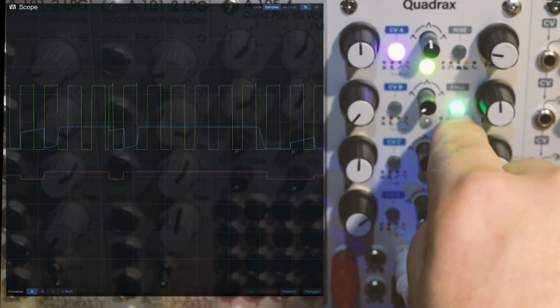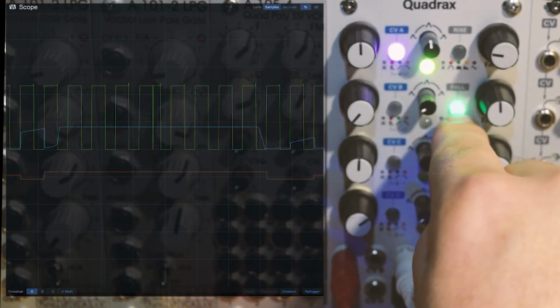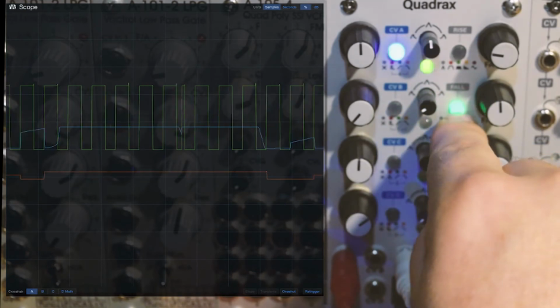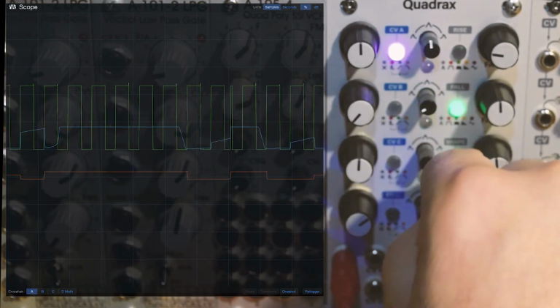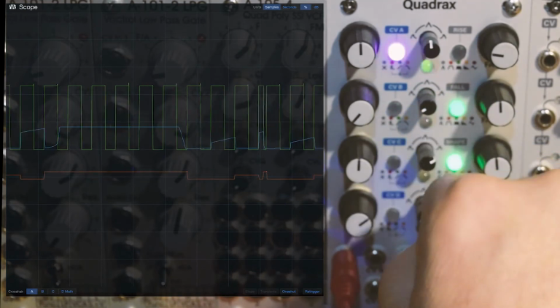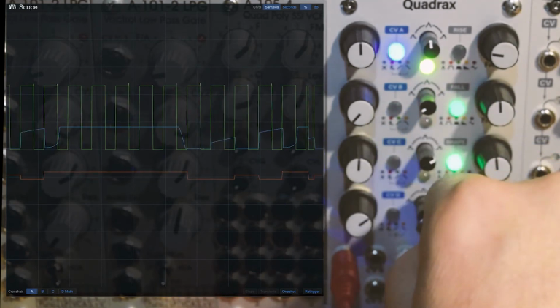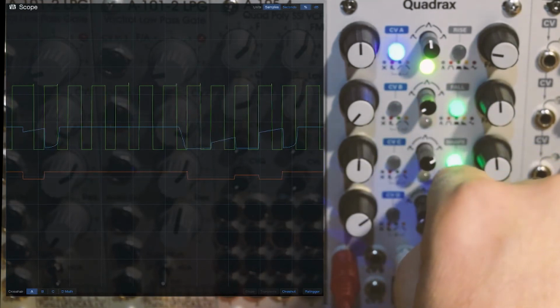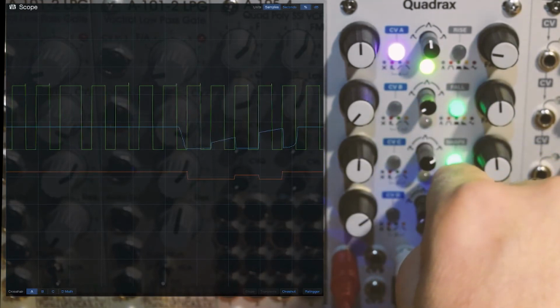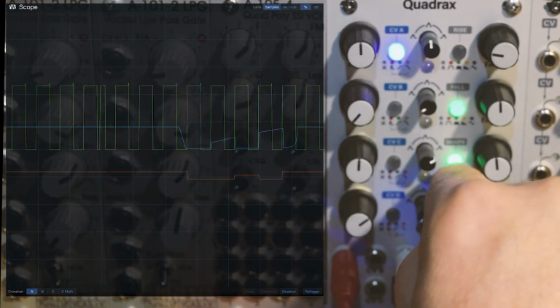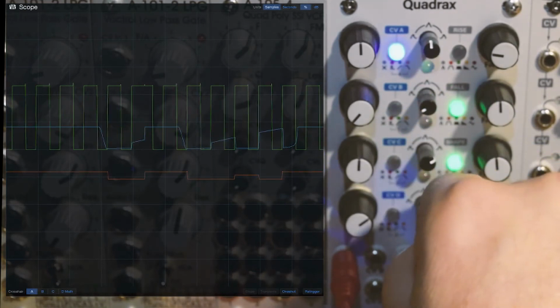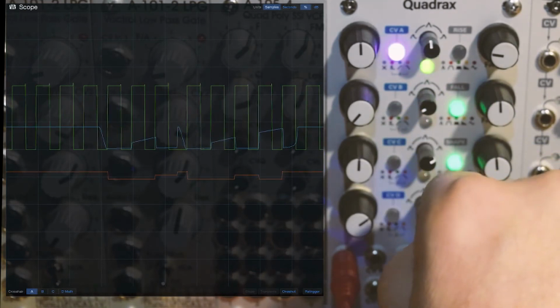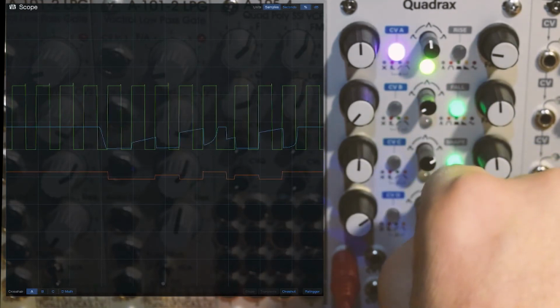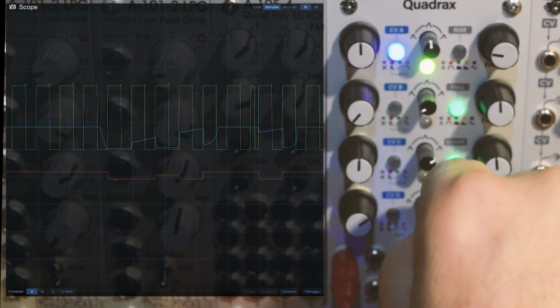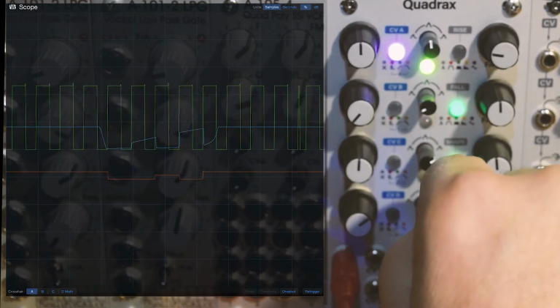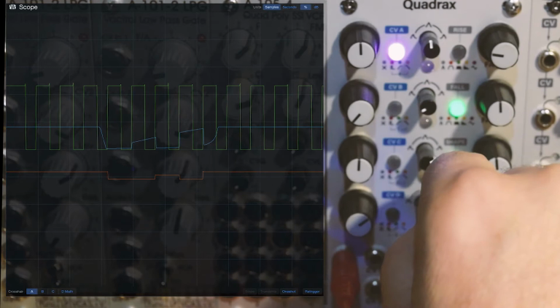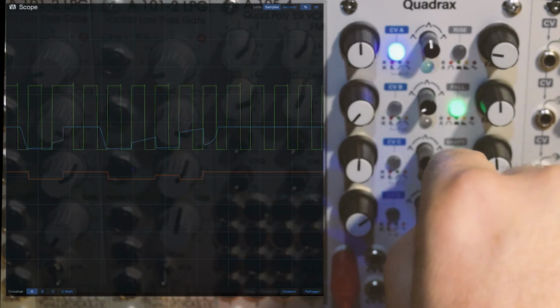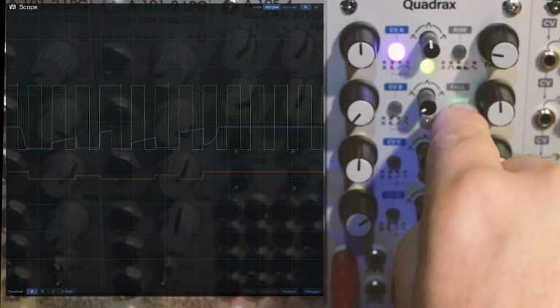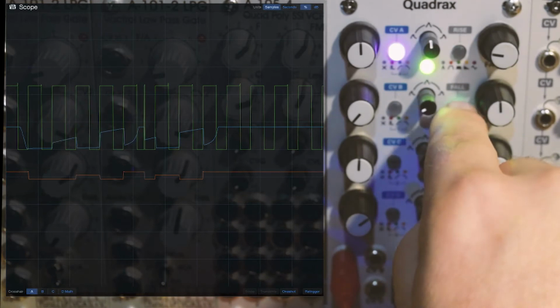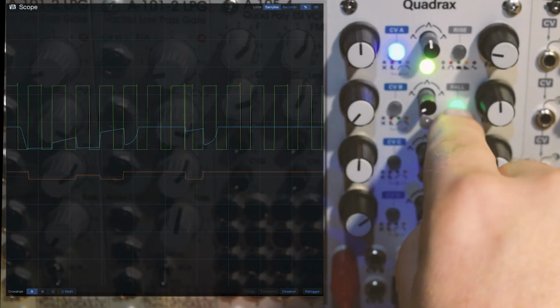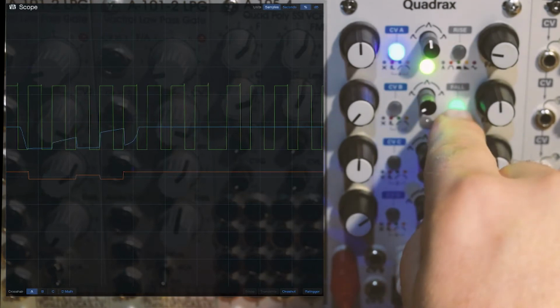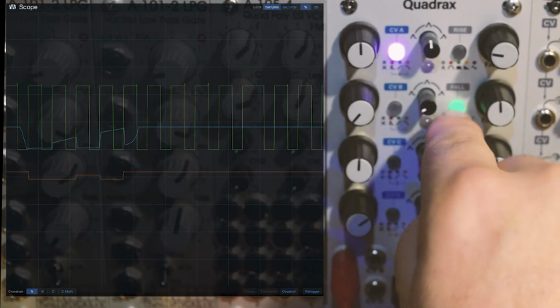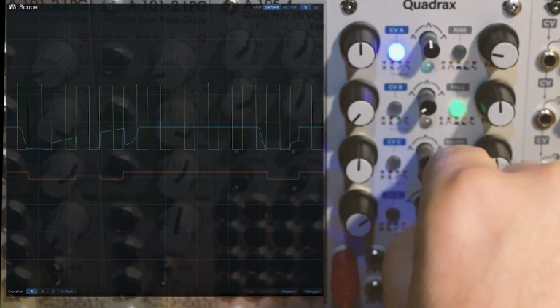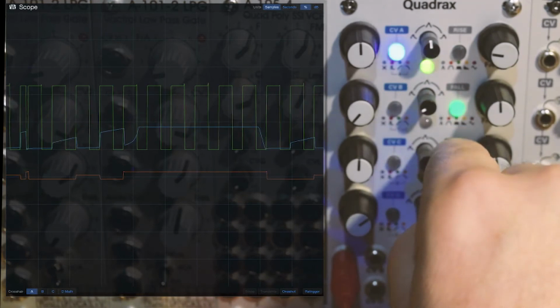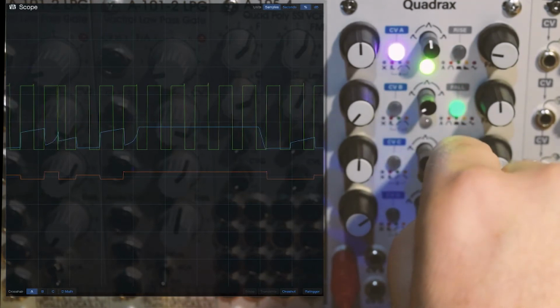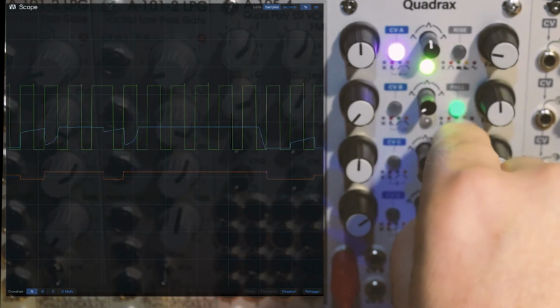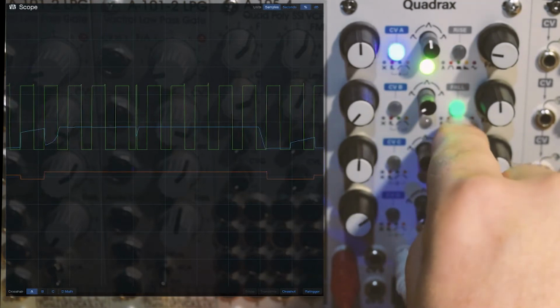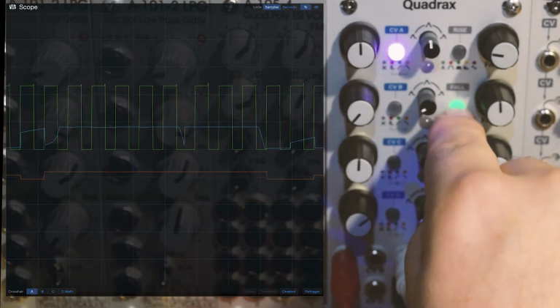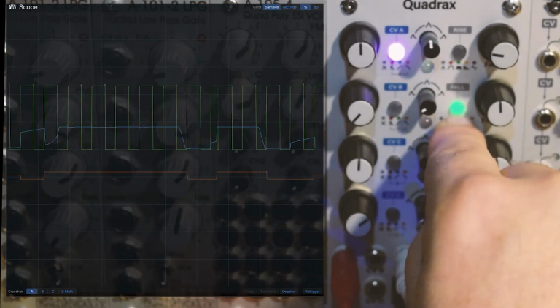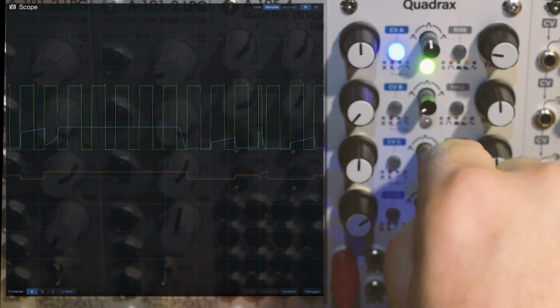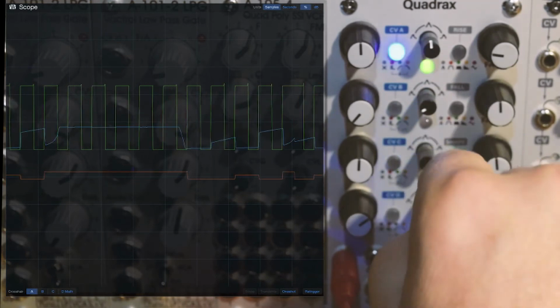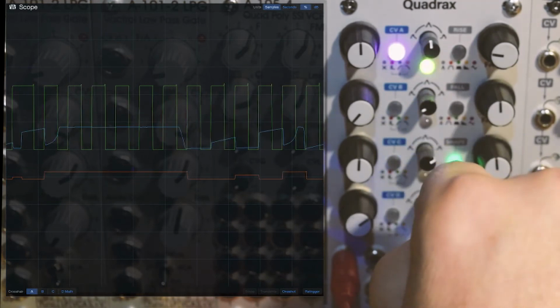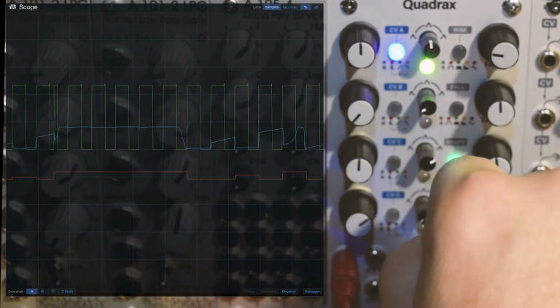You see, by messing around with this stuff, you can turn a simple melody into a pretty complex sequence fairly easily.